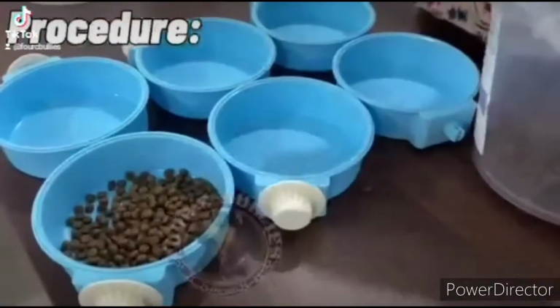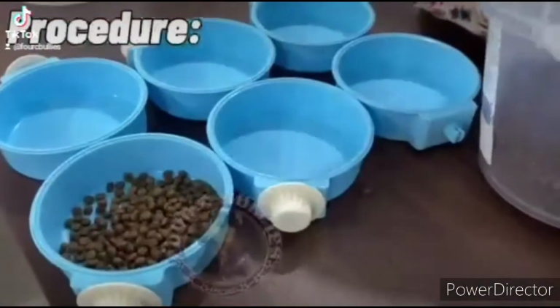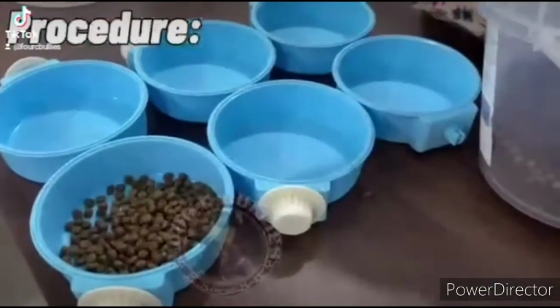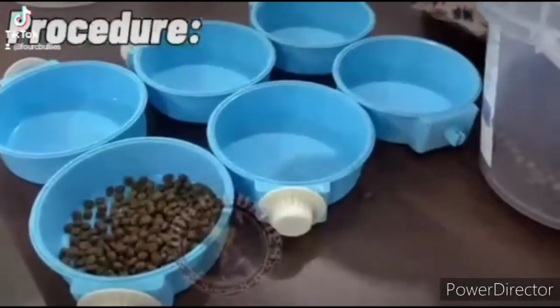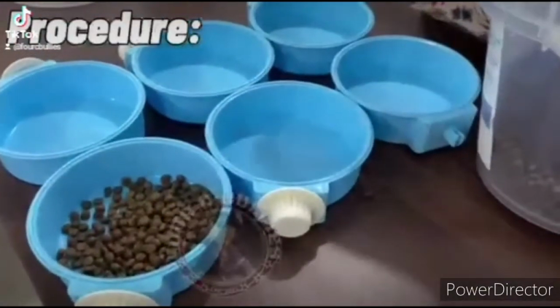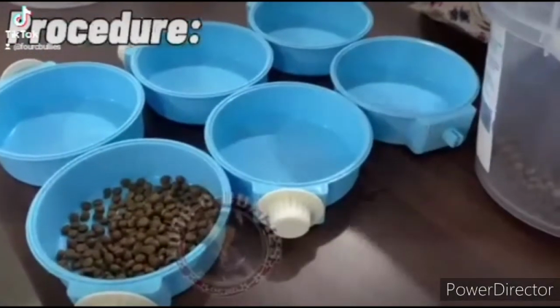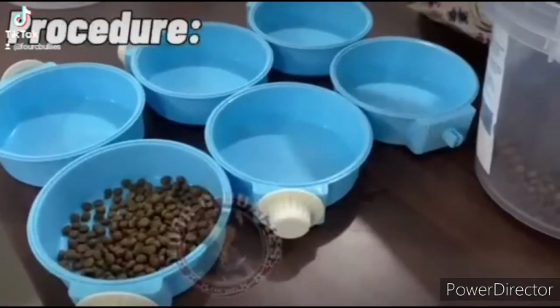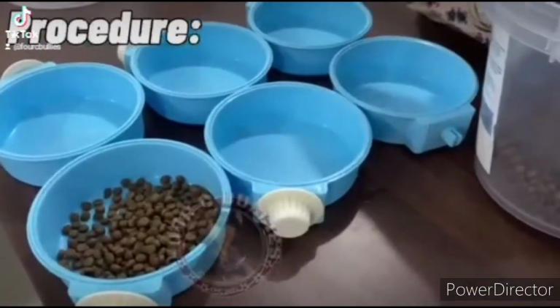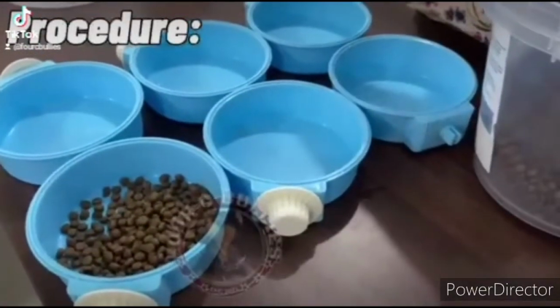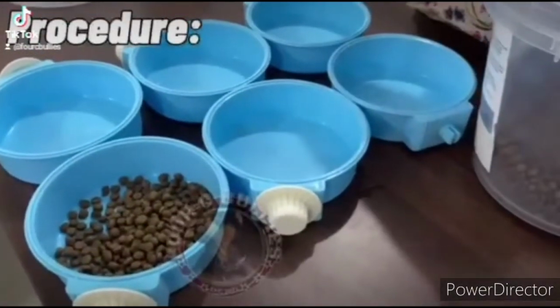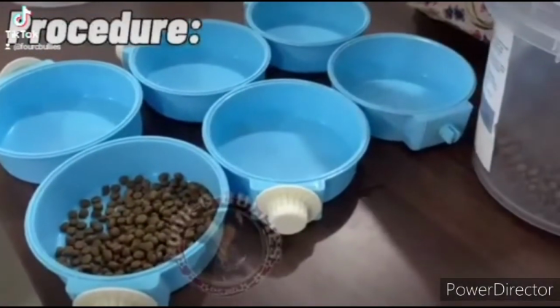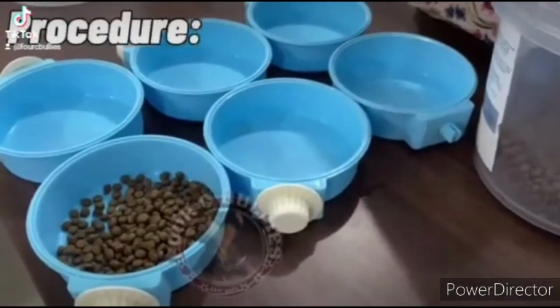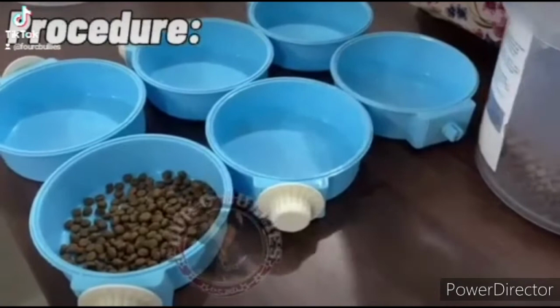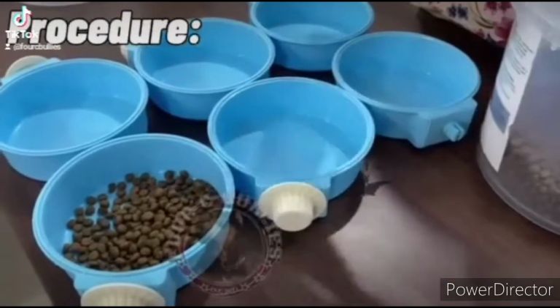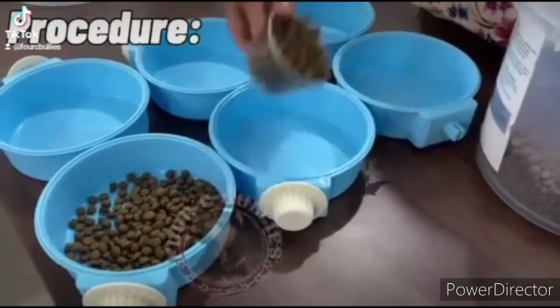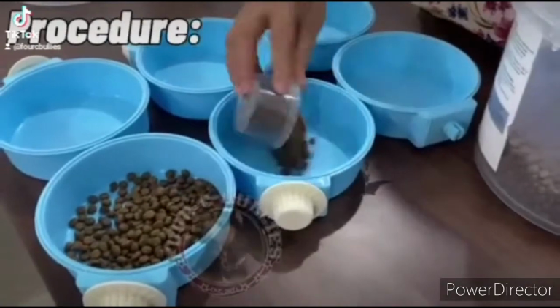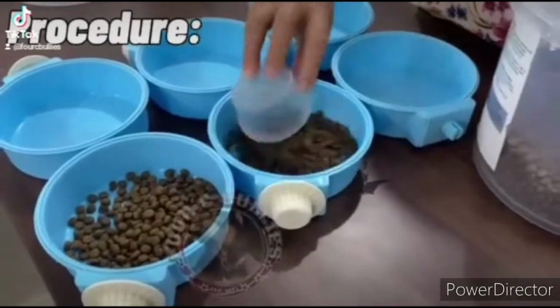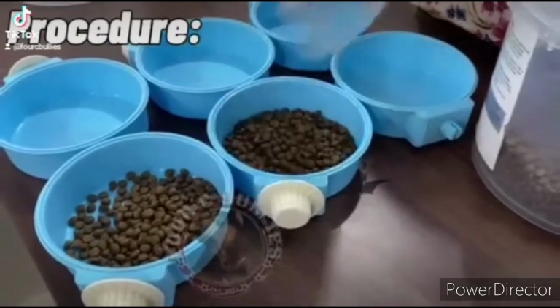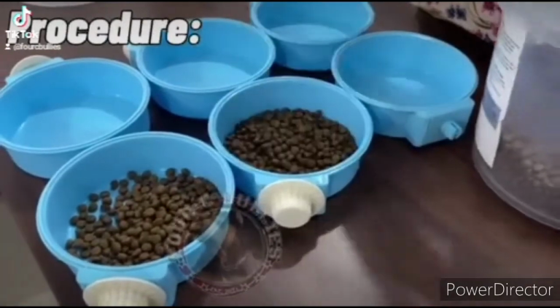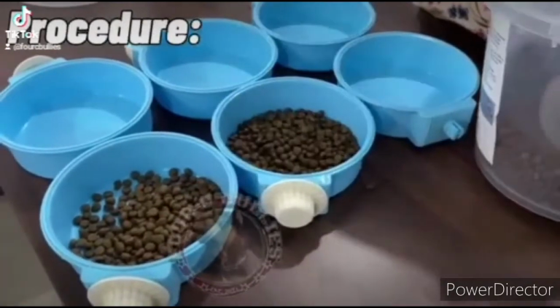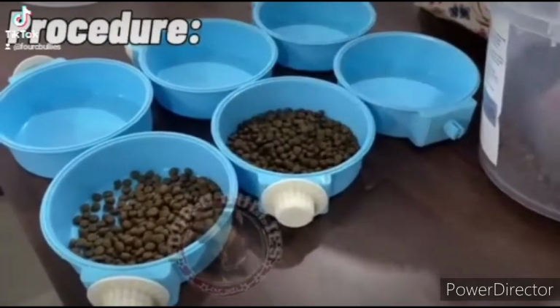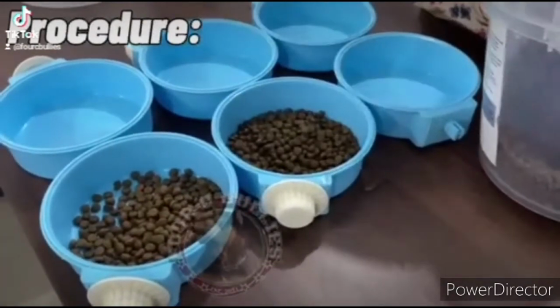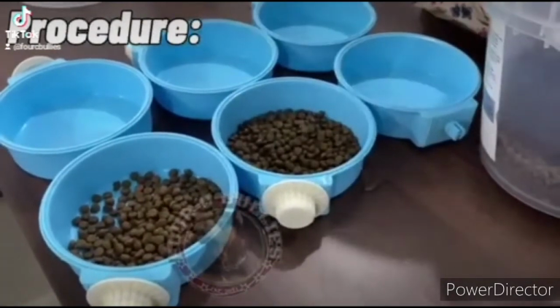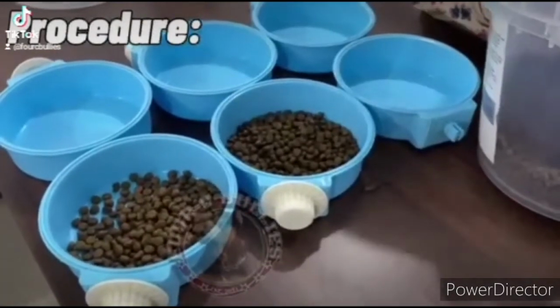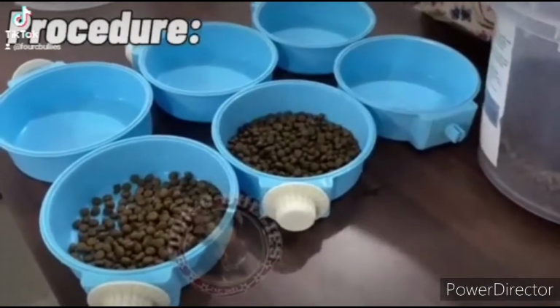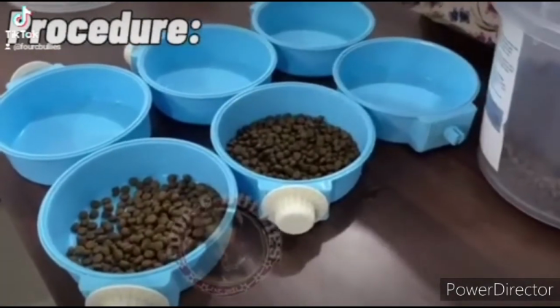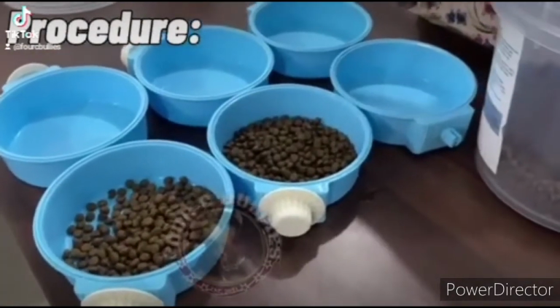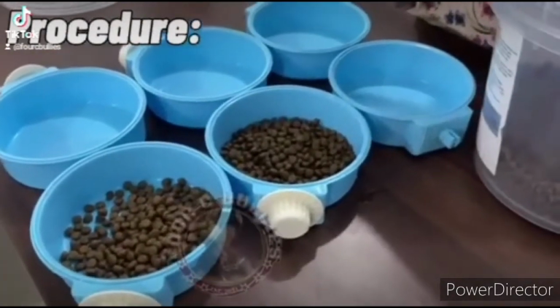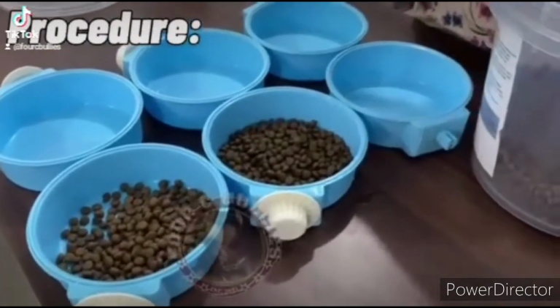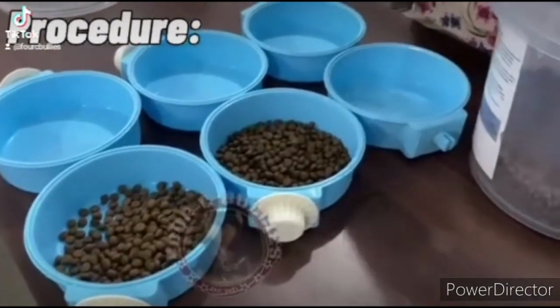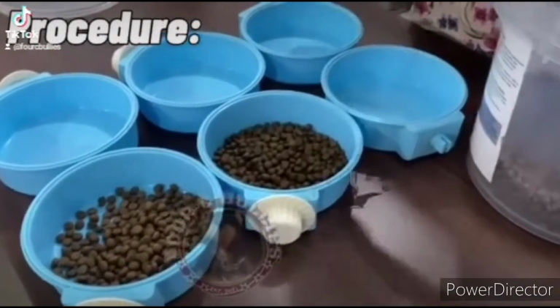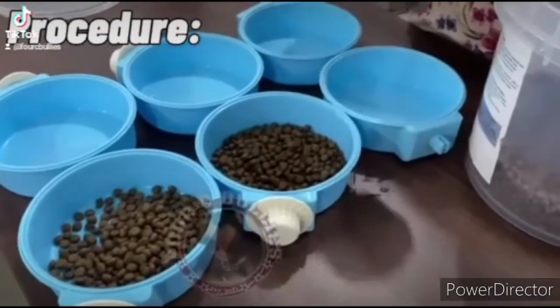Hello everyone! Today I will be showing you how to prepare 4C Bullies meatballs.